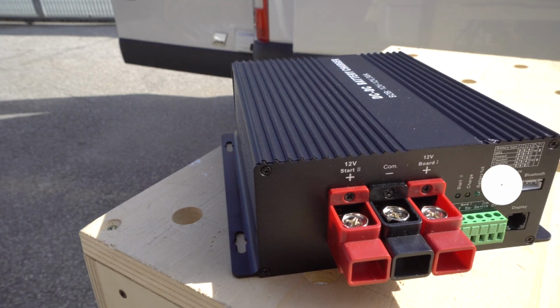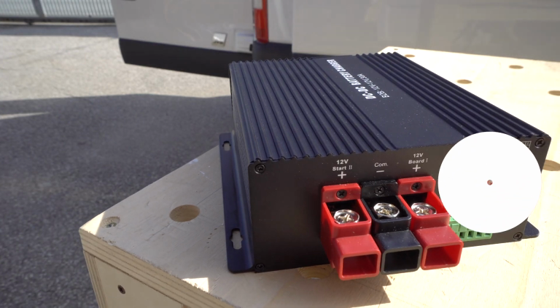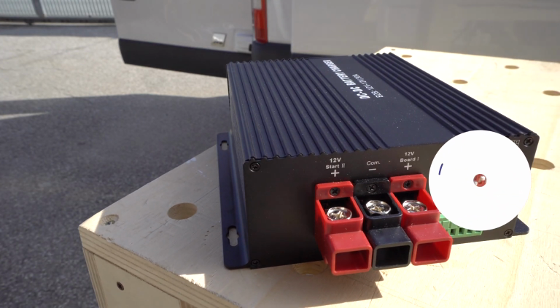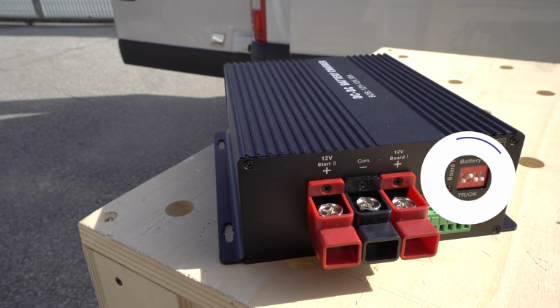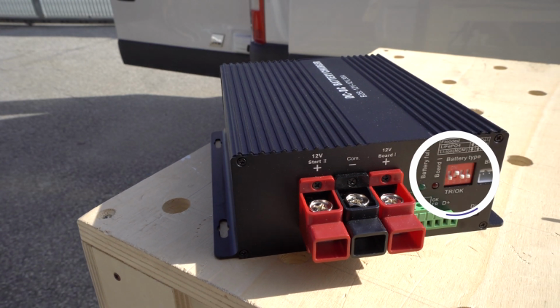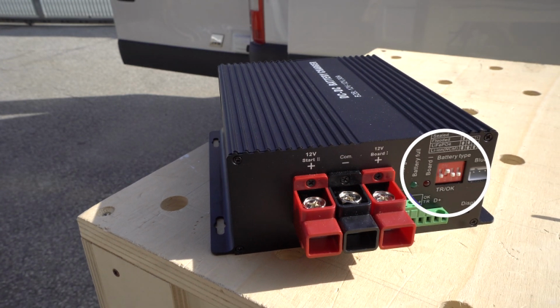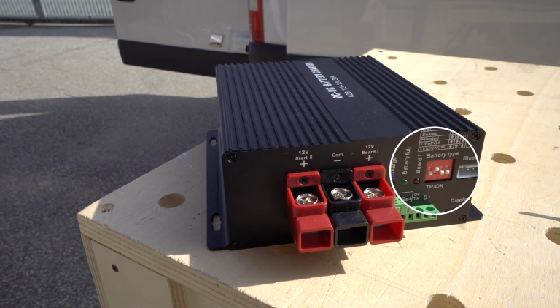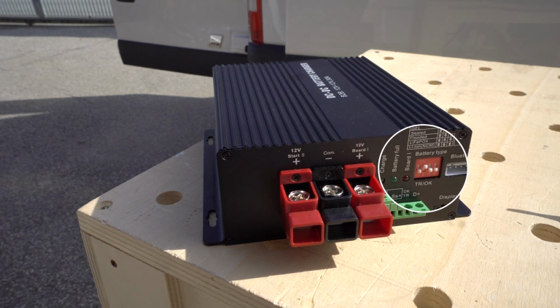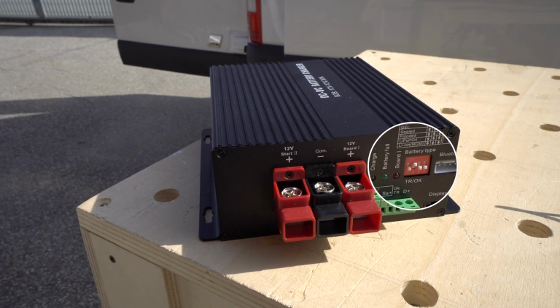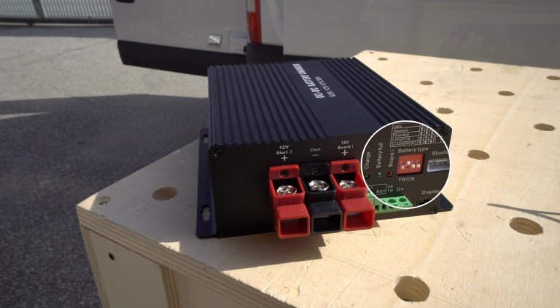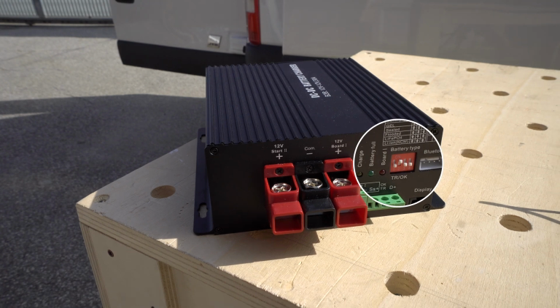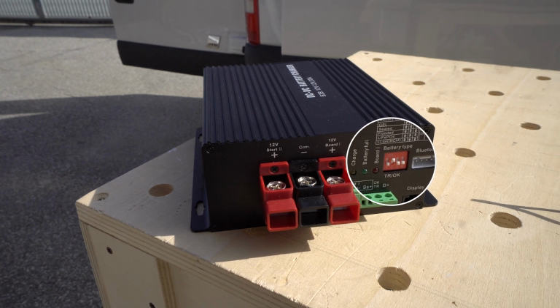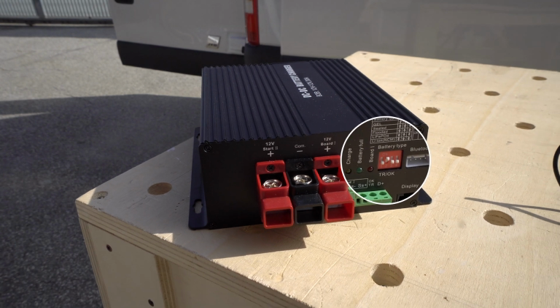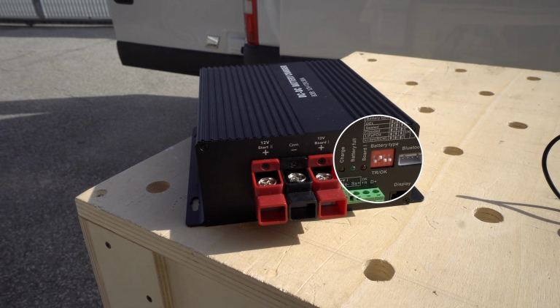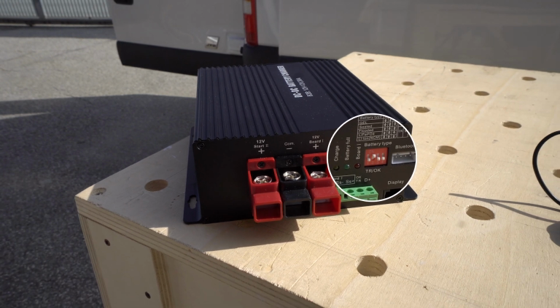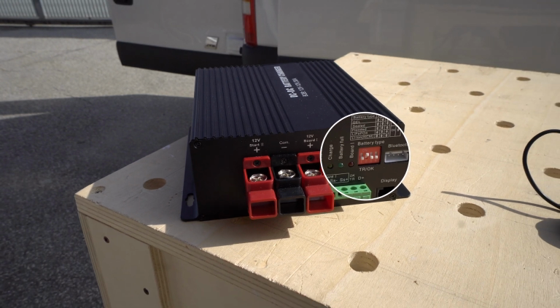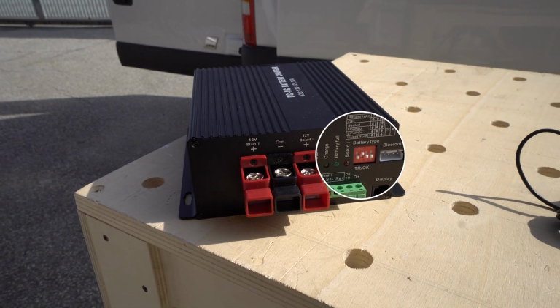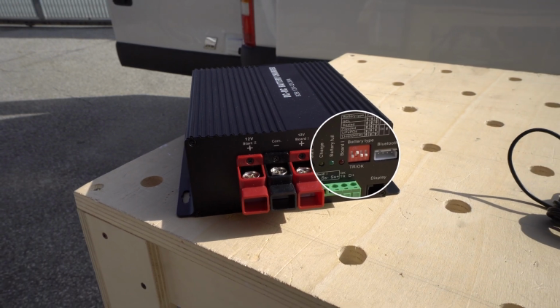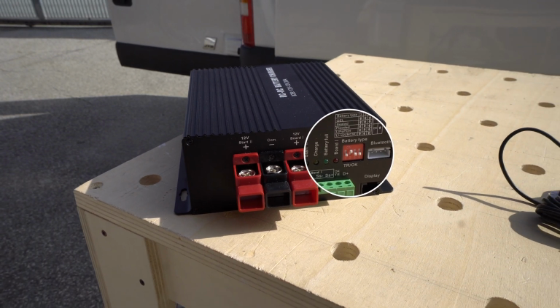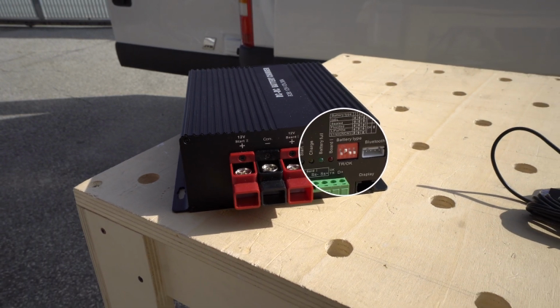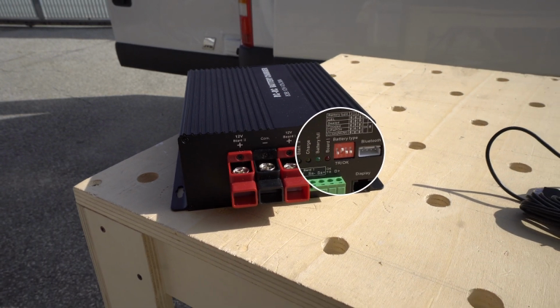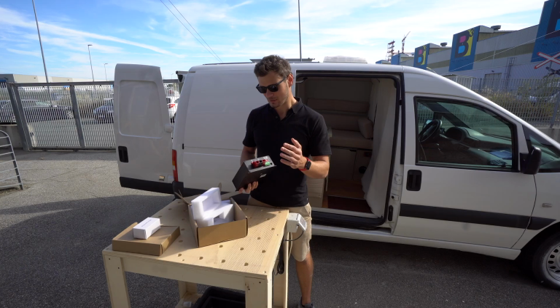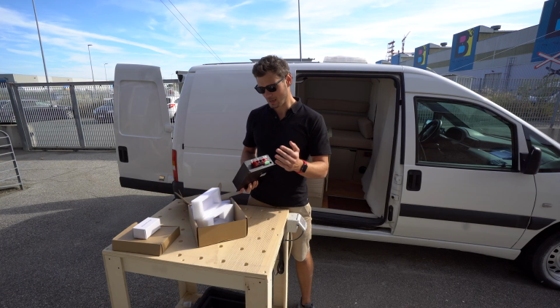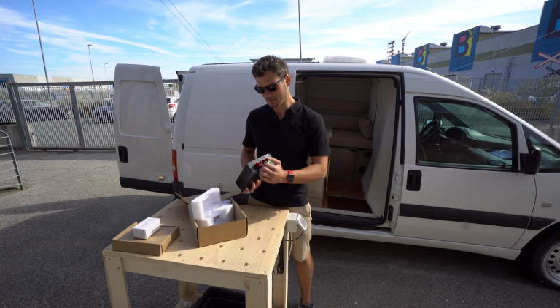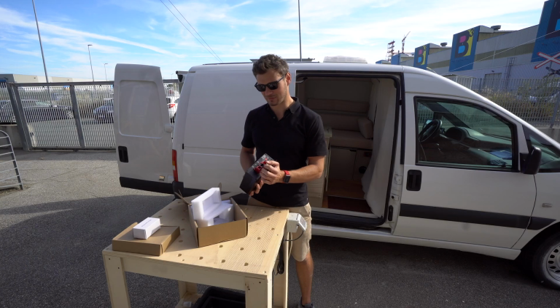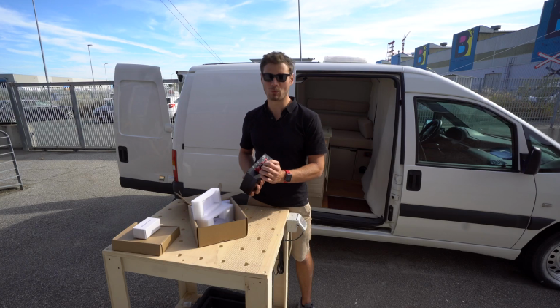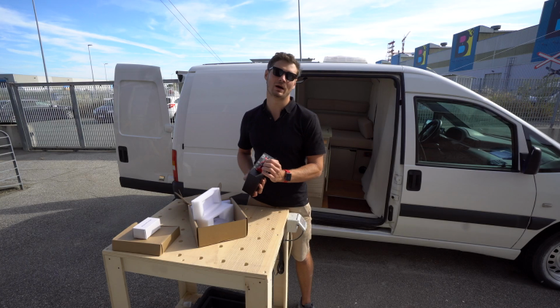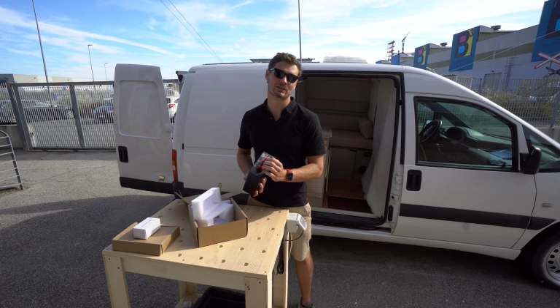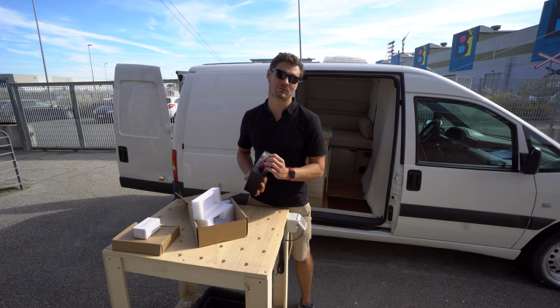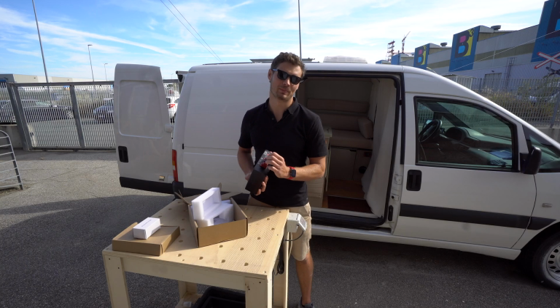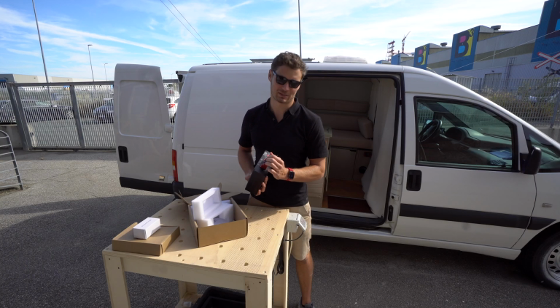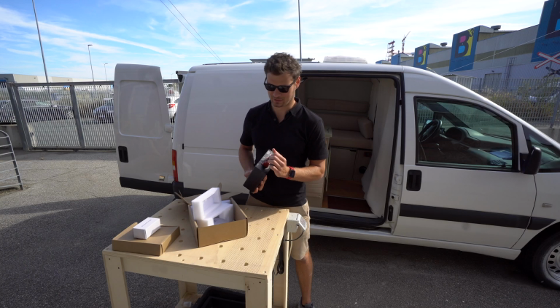You can select the battery type, you can connect Bluetooth, your display, and there are three wires for the batteries.